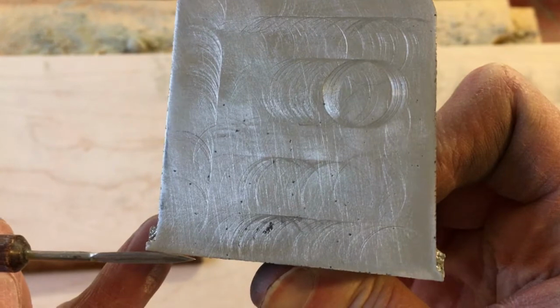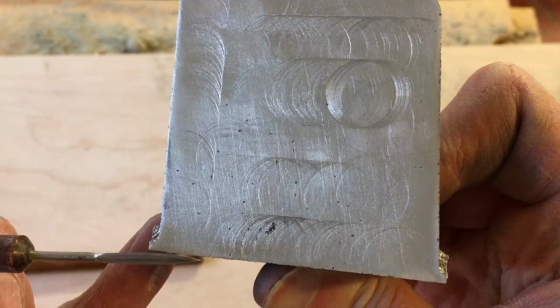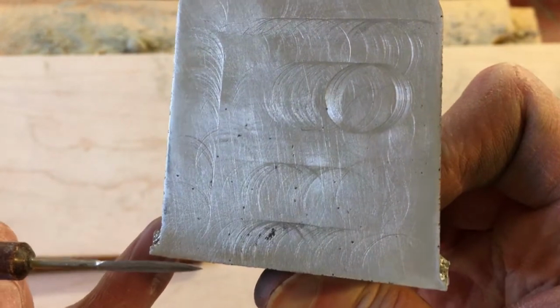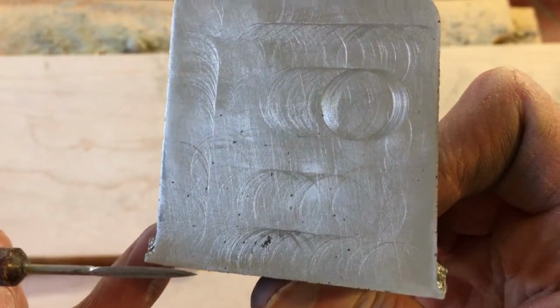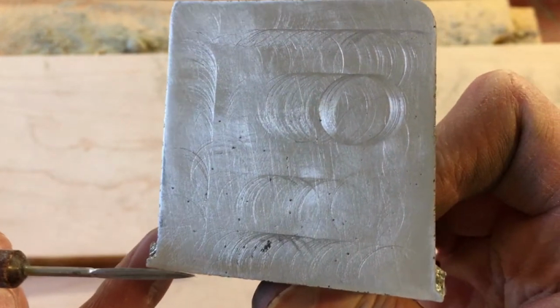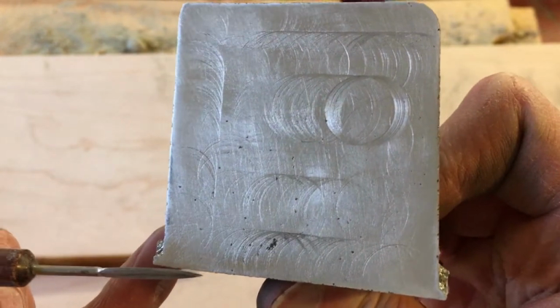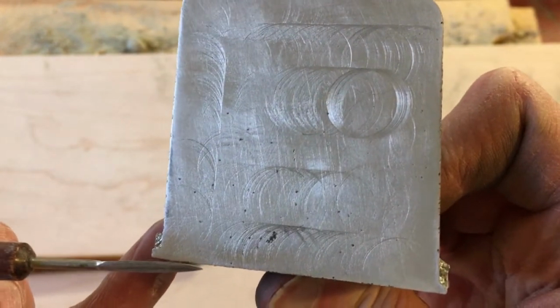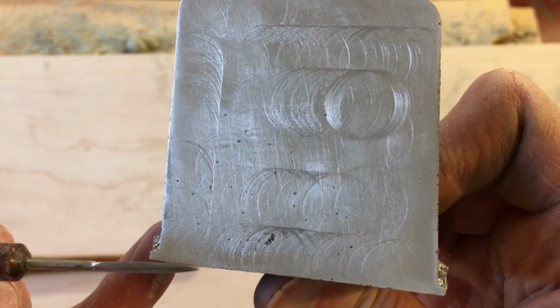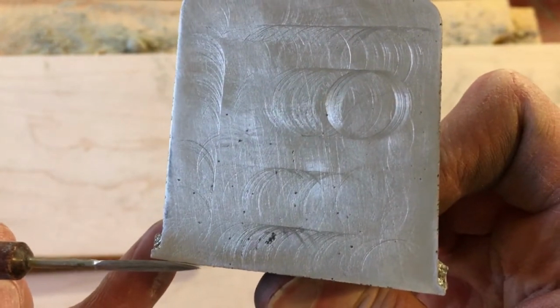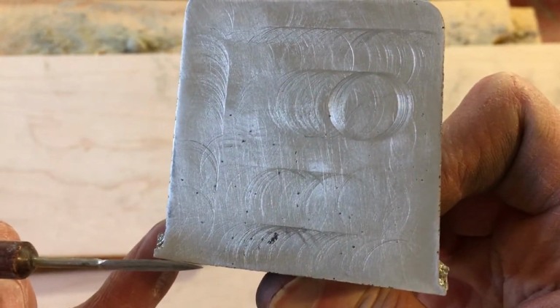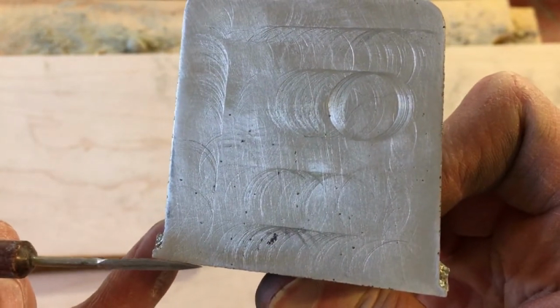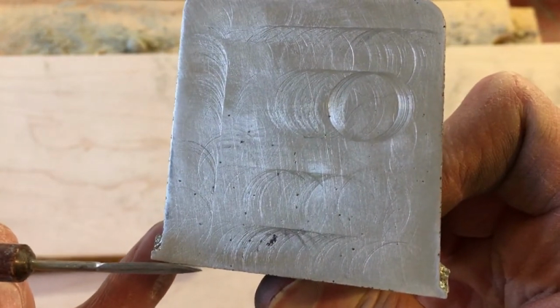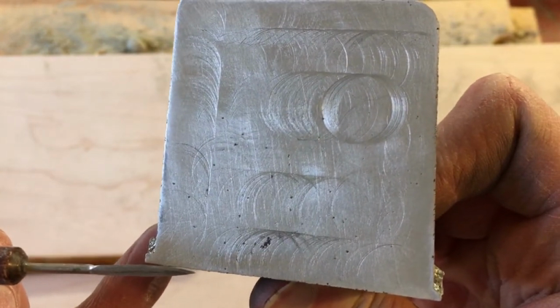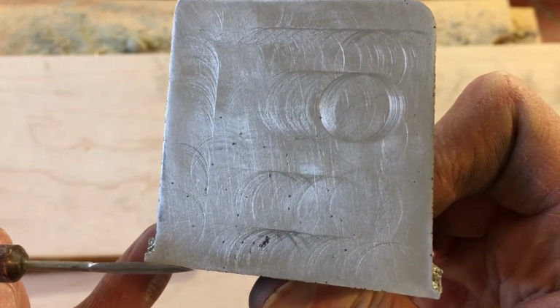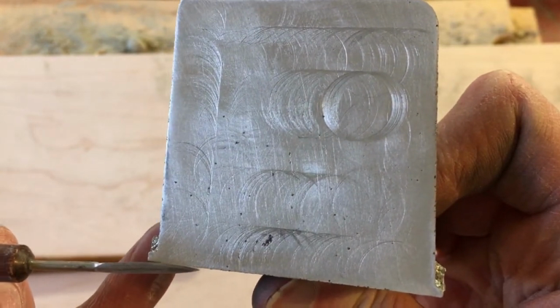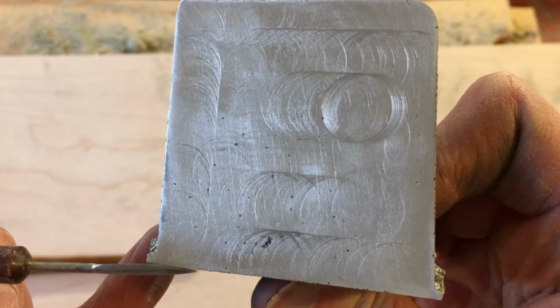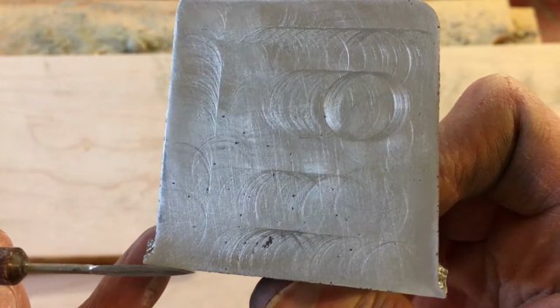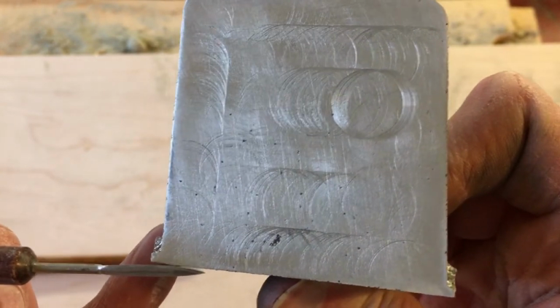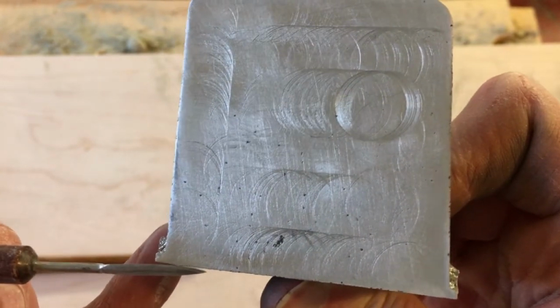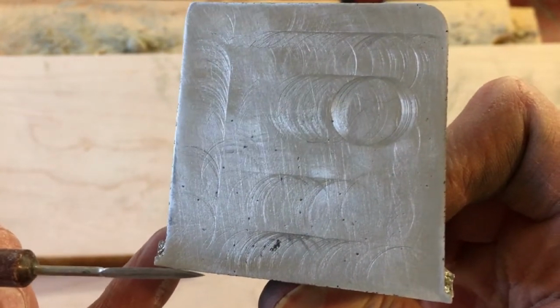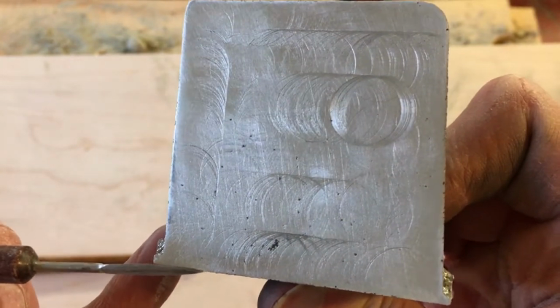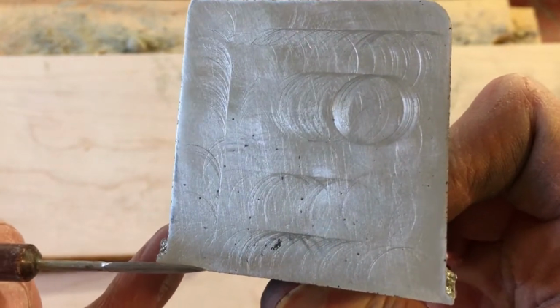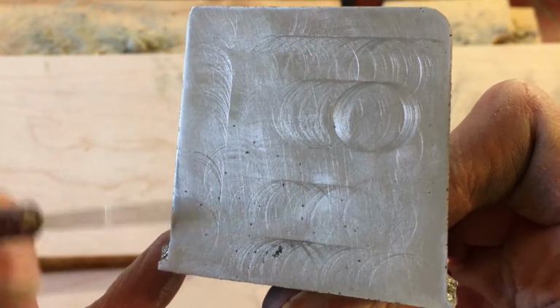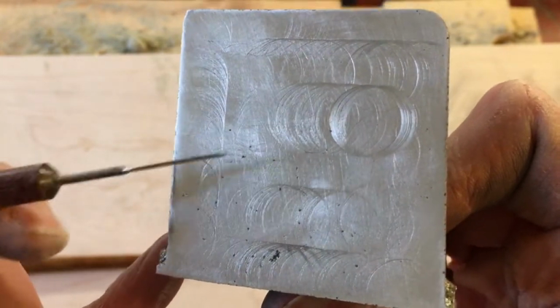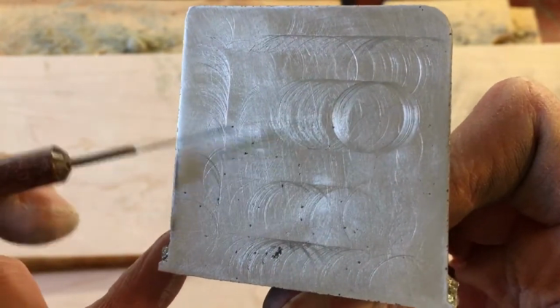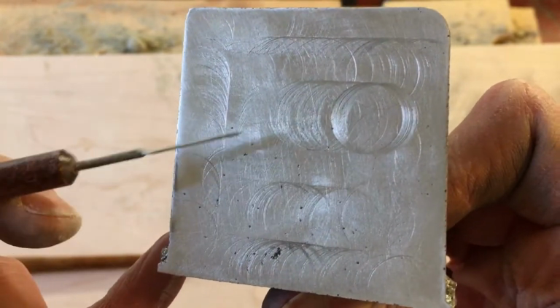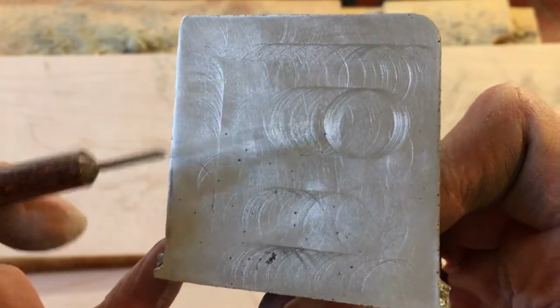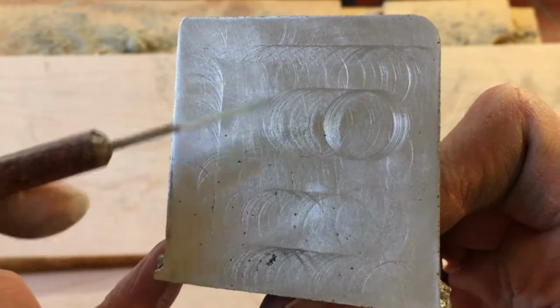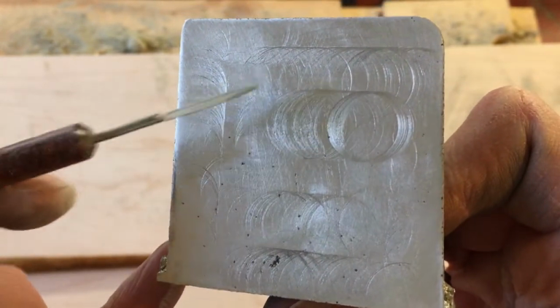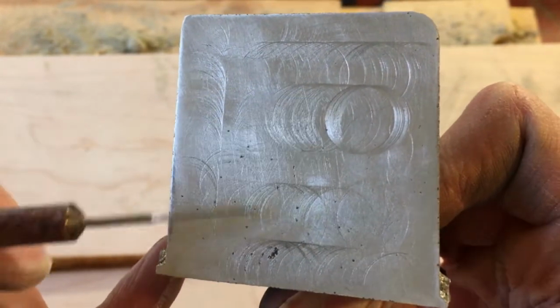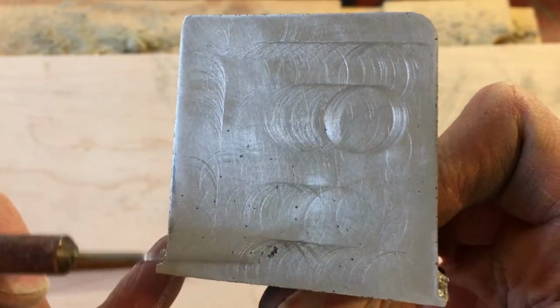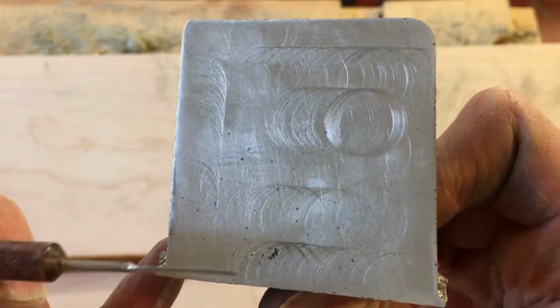I have to wonder if it's shrinkage, if it's this core pulling material in, or if this thickest section is pulling material in and creating porosity. Could also be trapped oxides allowing that to happen.